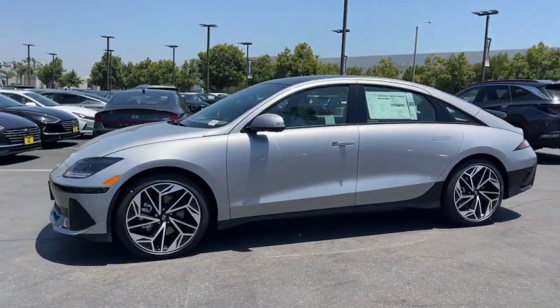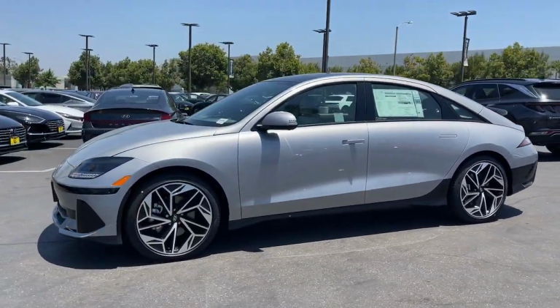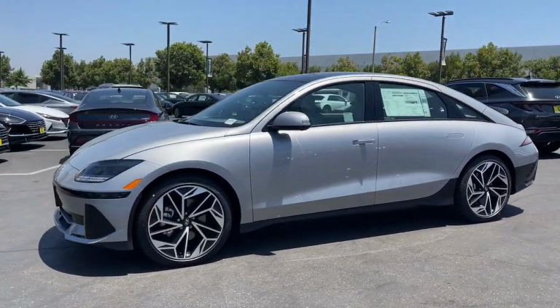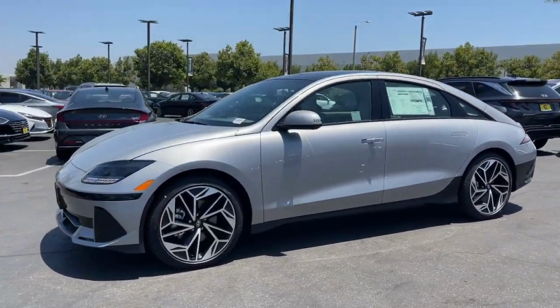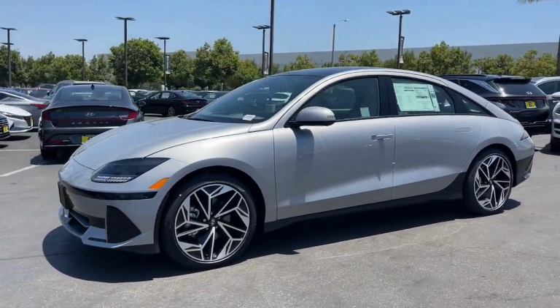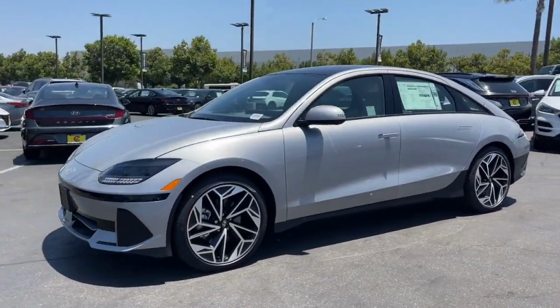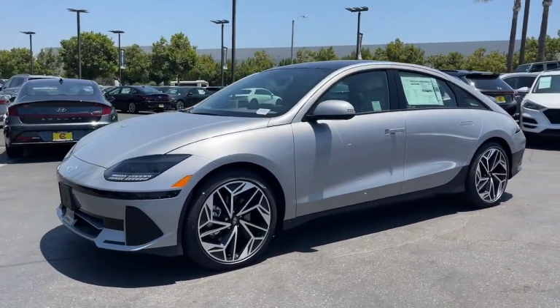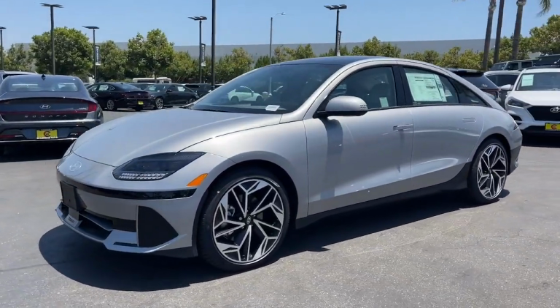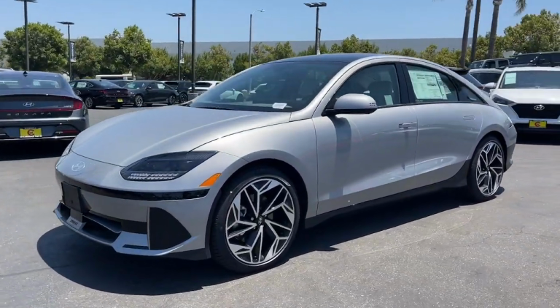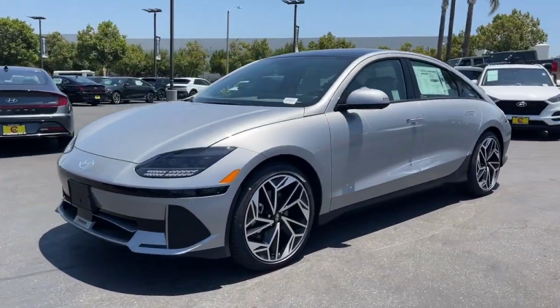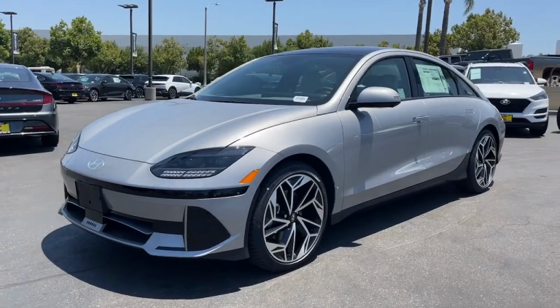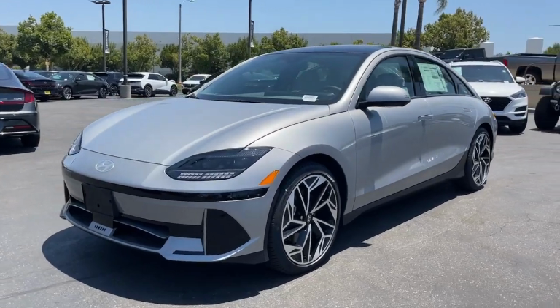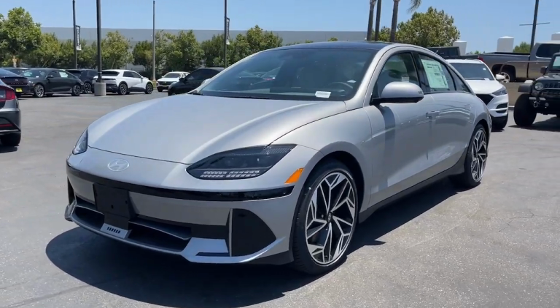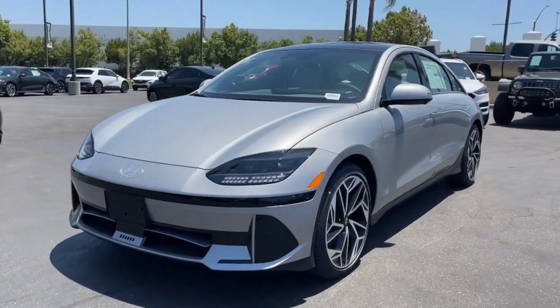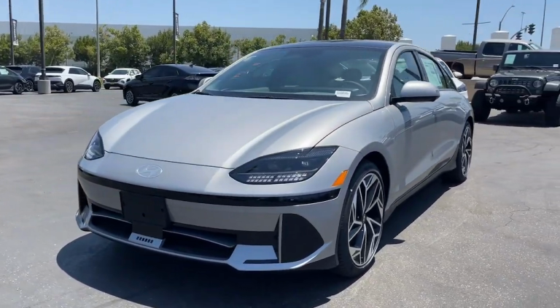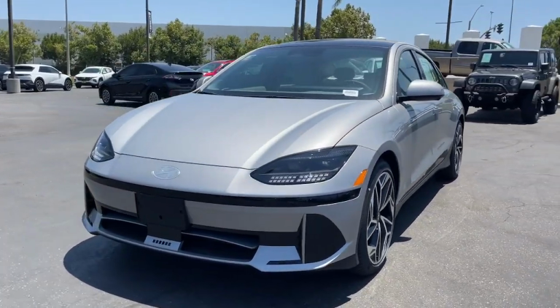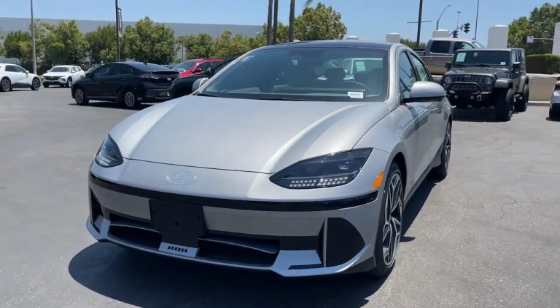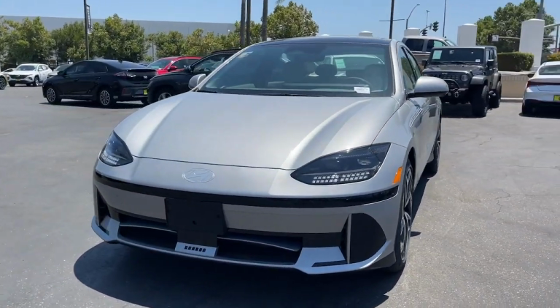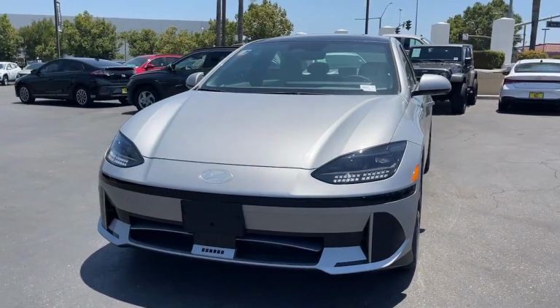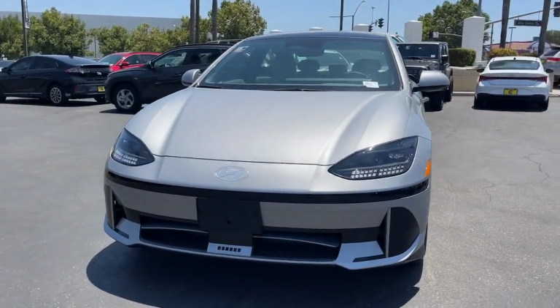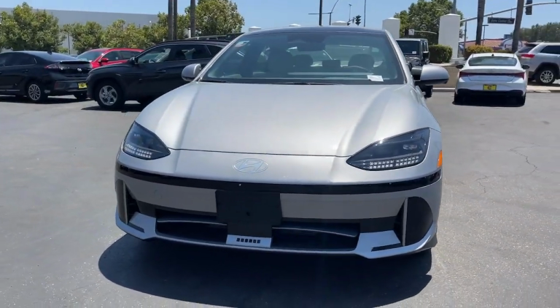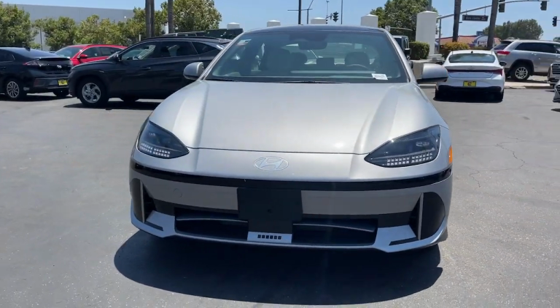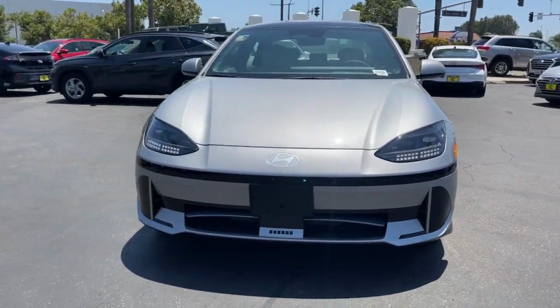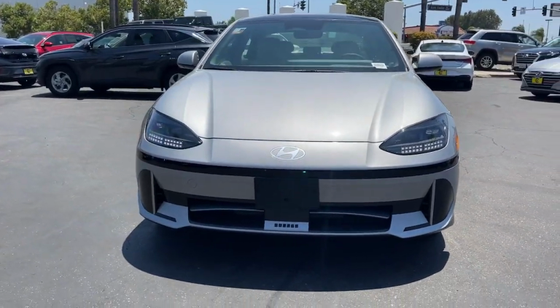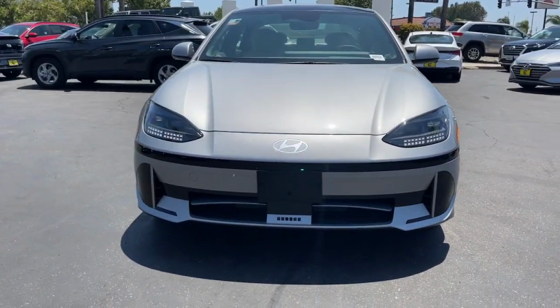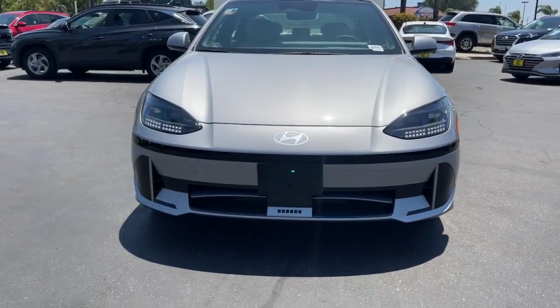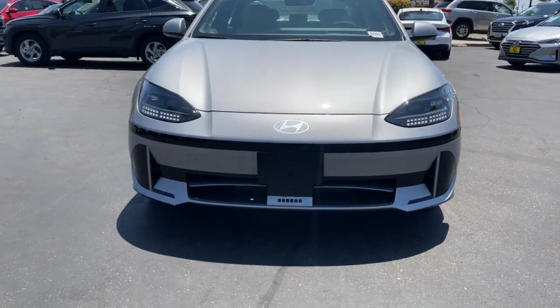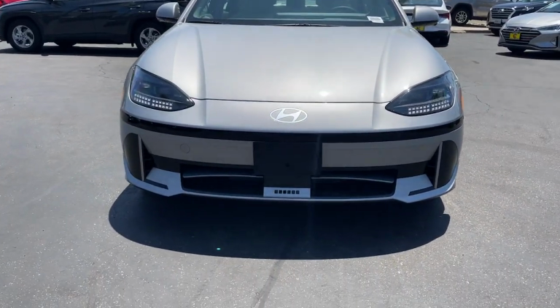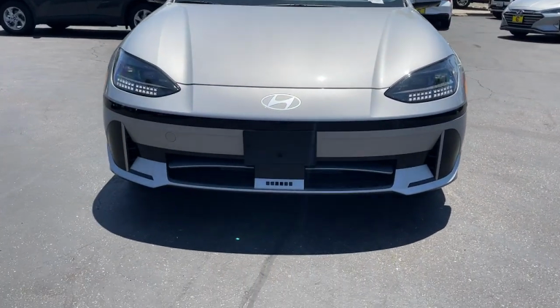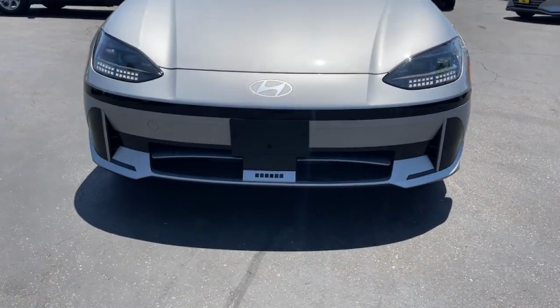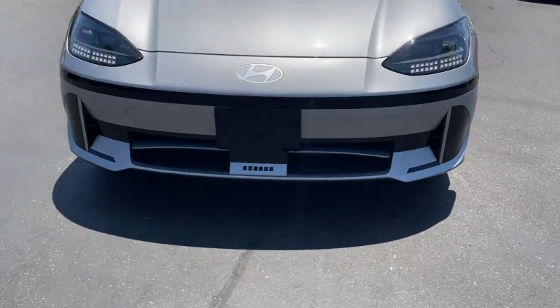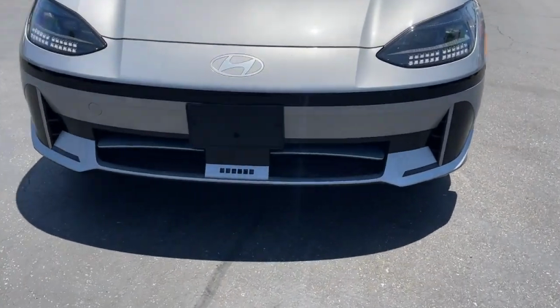Navigation system, keyless entry, heated mirrors, satellite radio, power passenger seat.